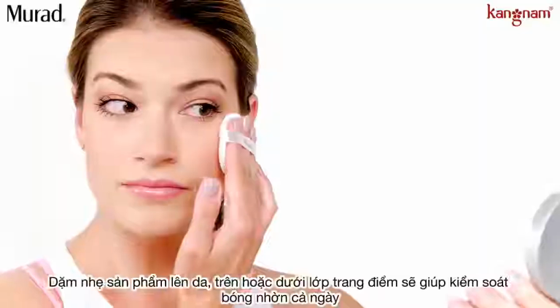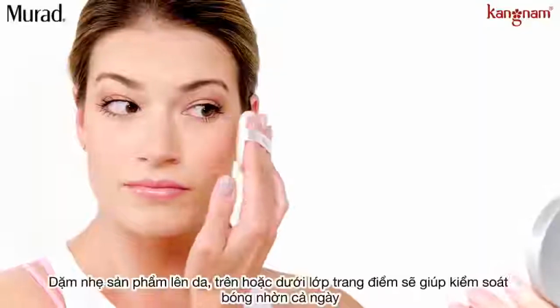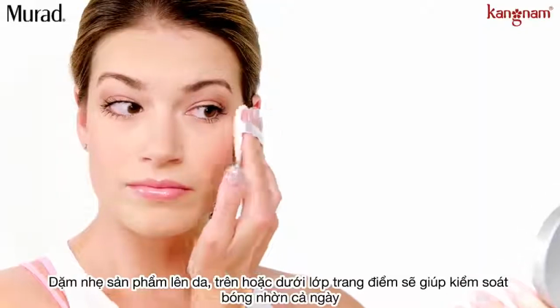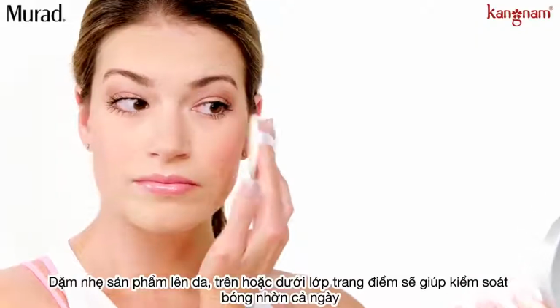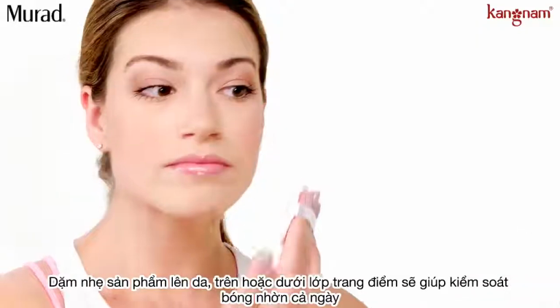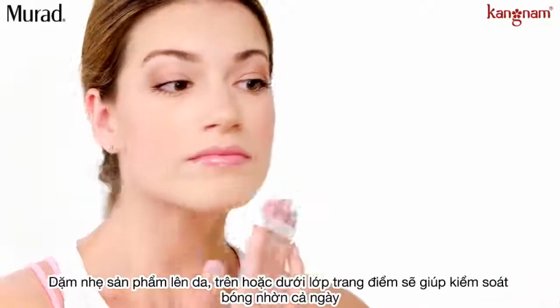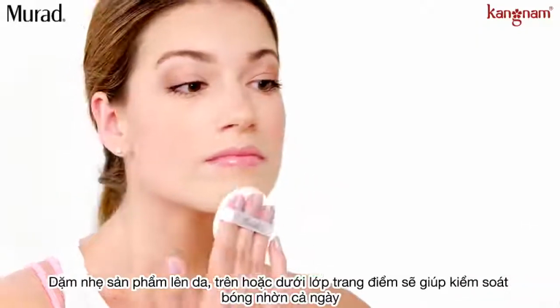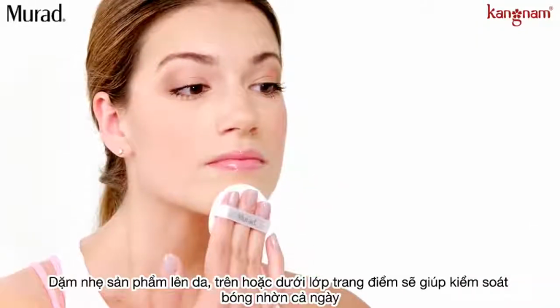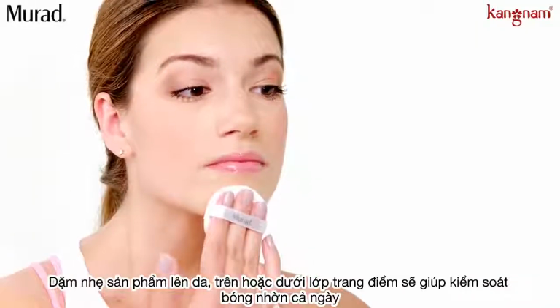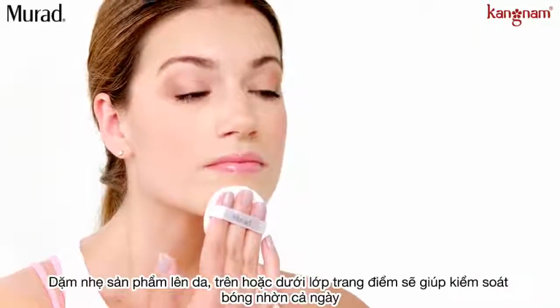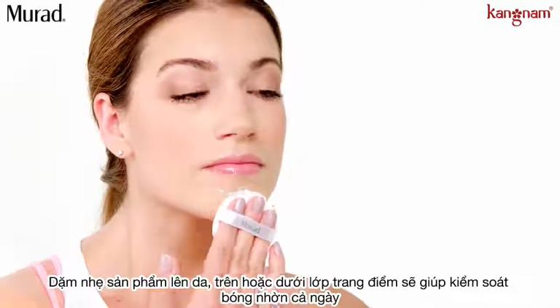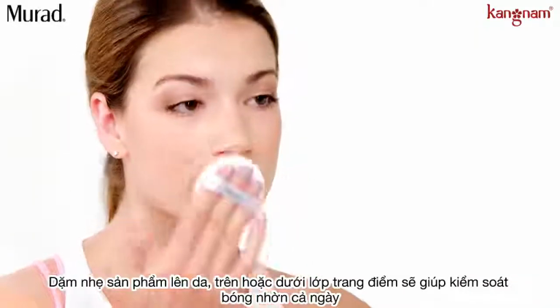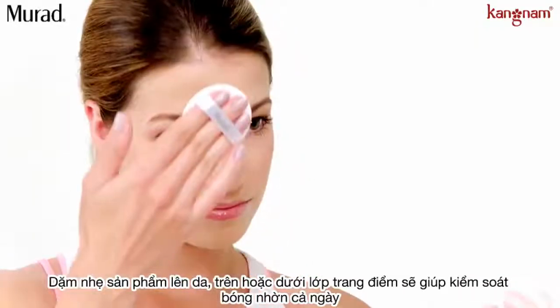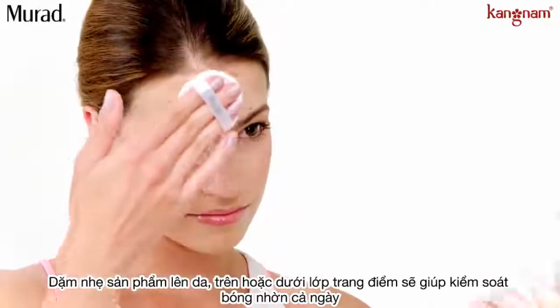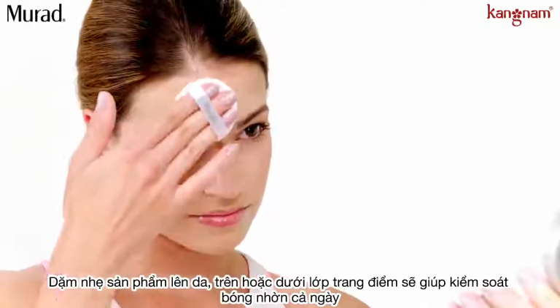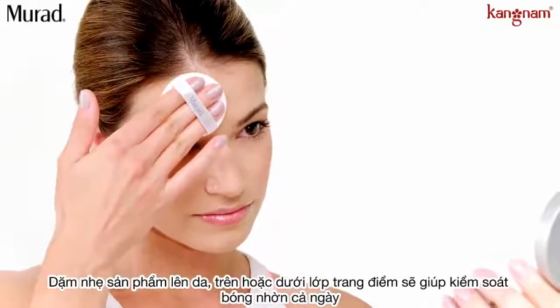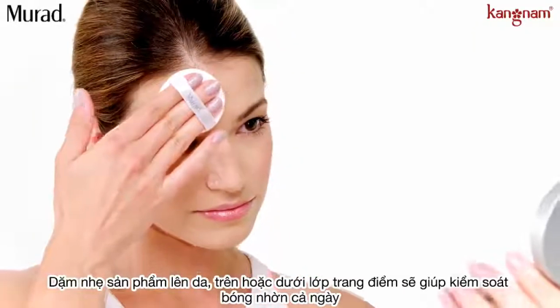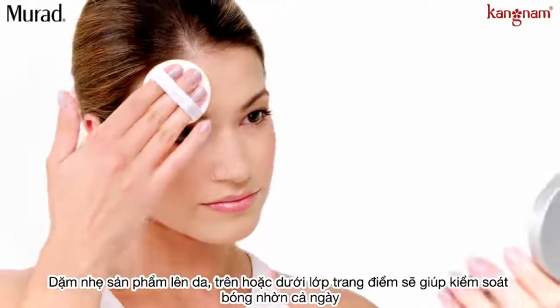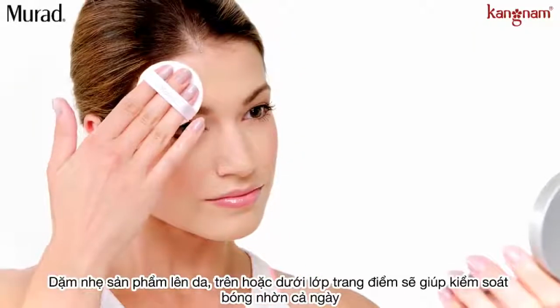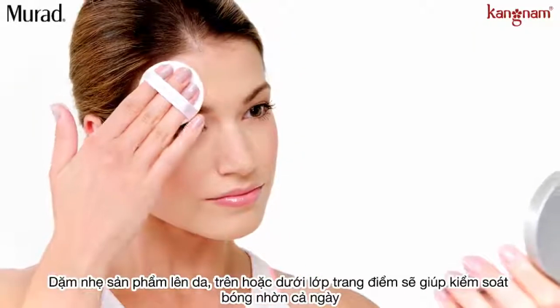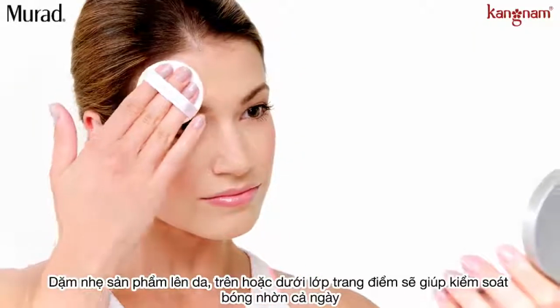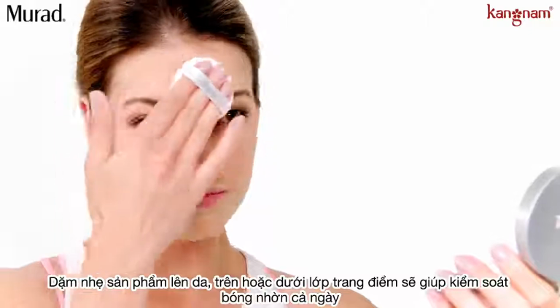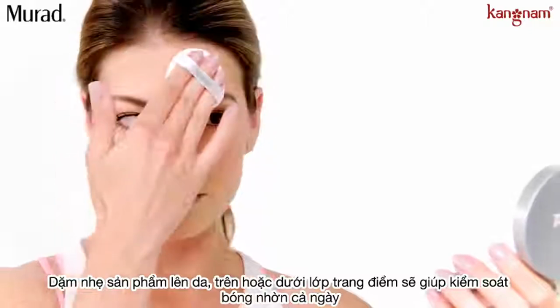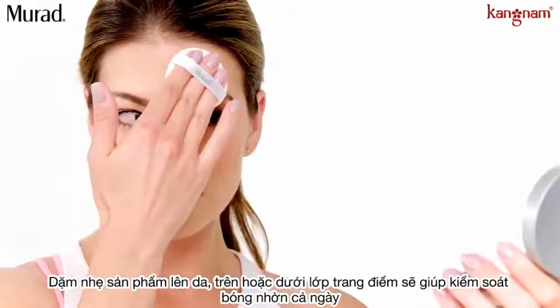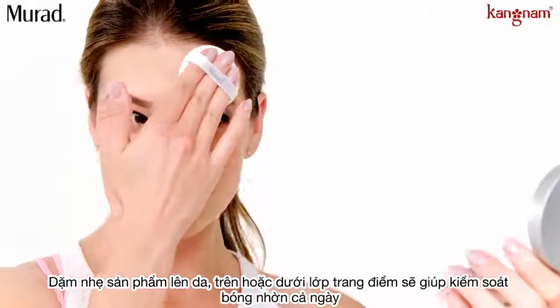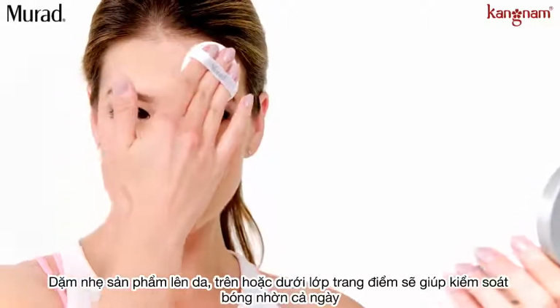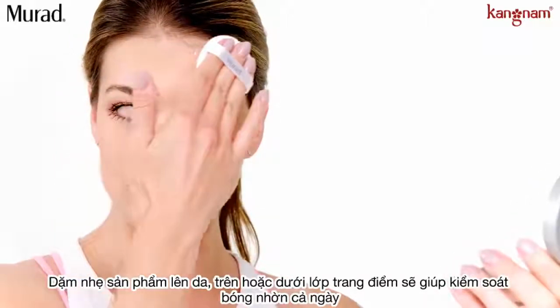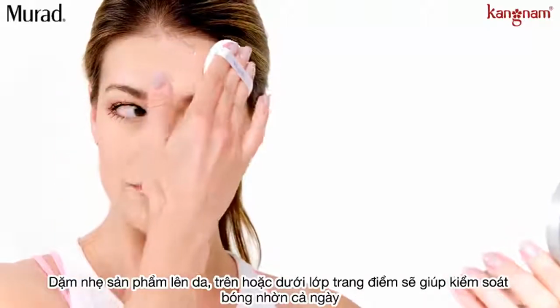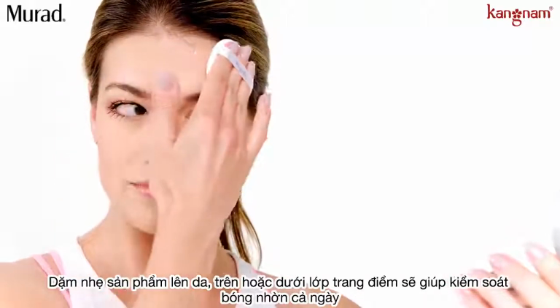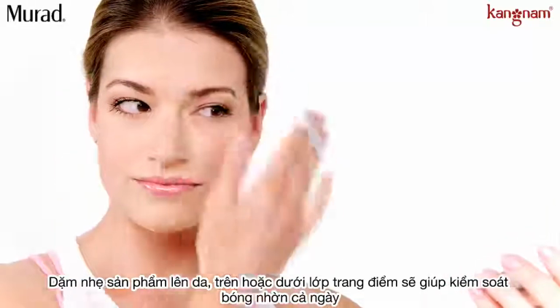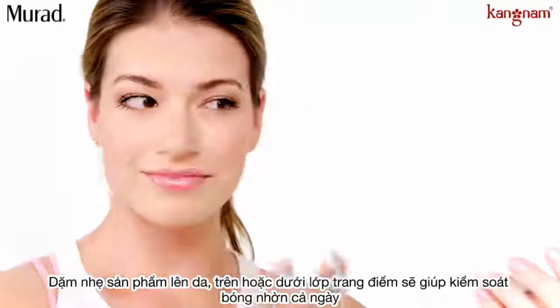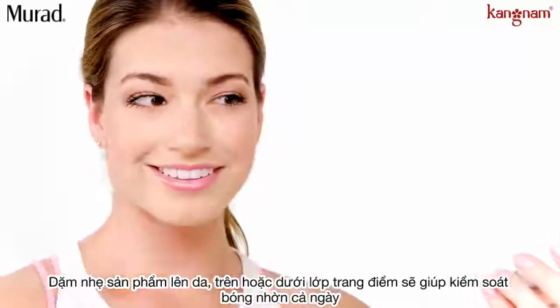Apply over or under makeup by gently tapping the antimicrobial puff all over, or just on those oilier areas.